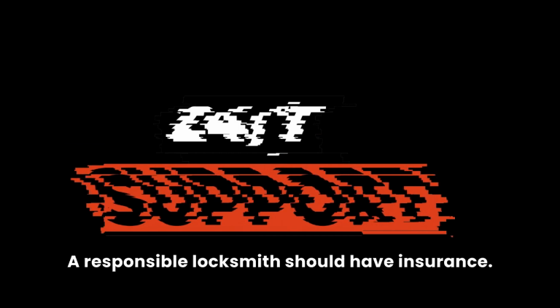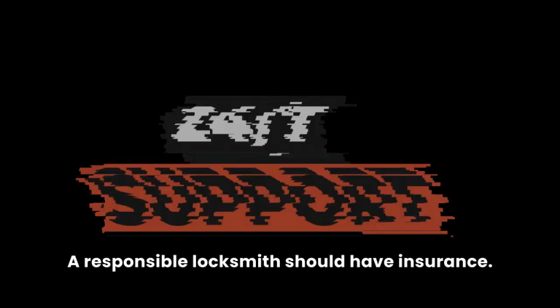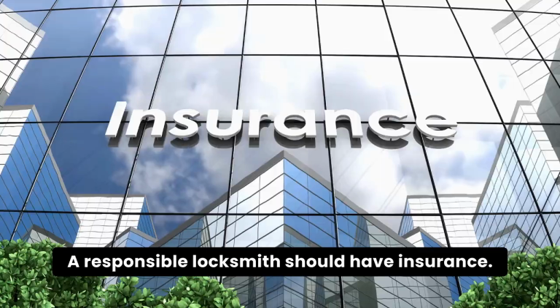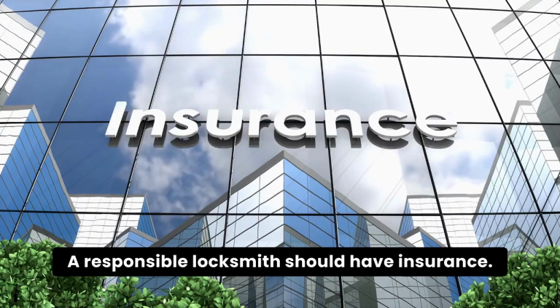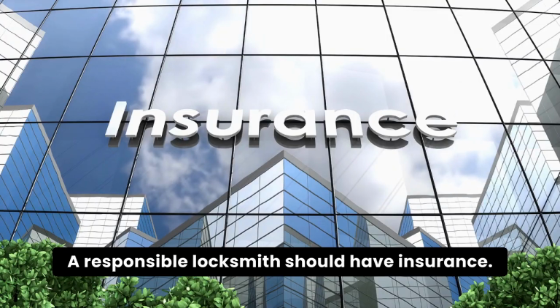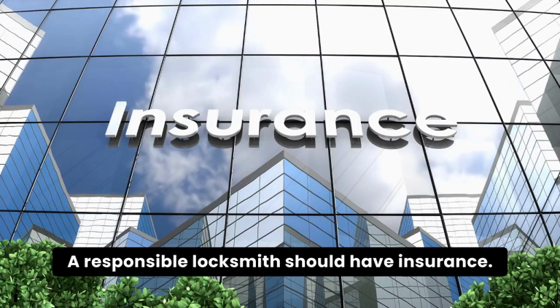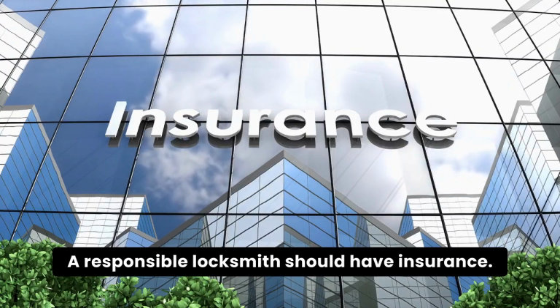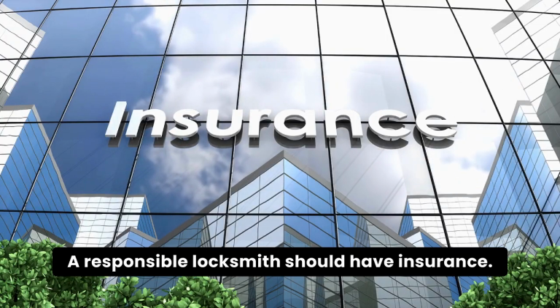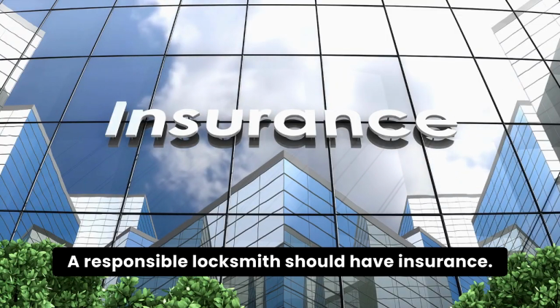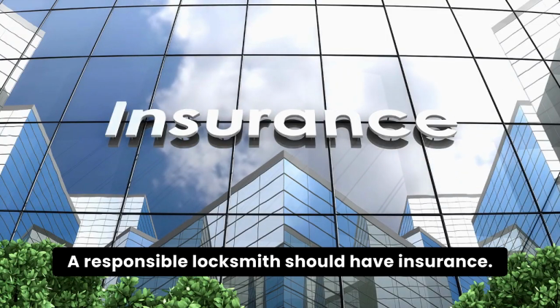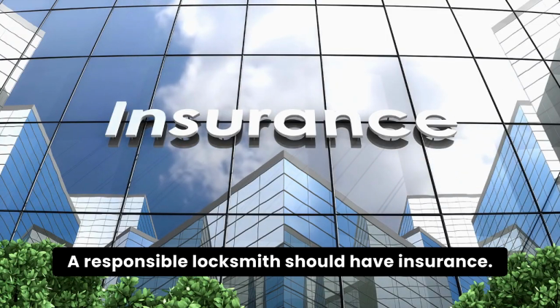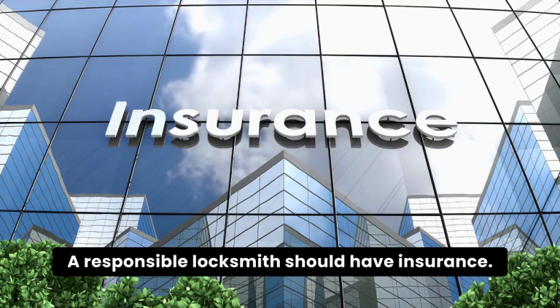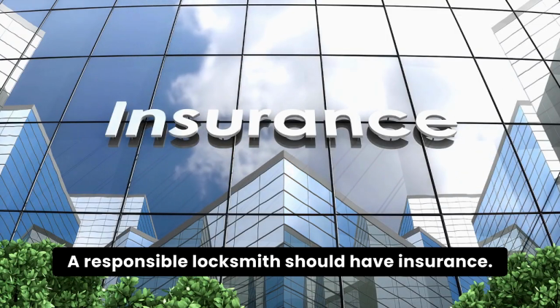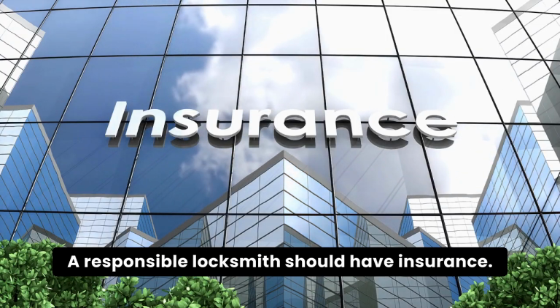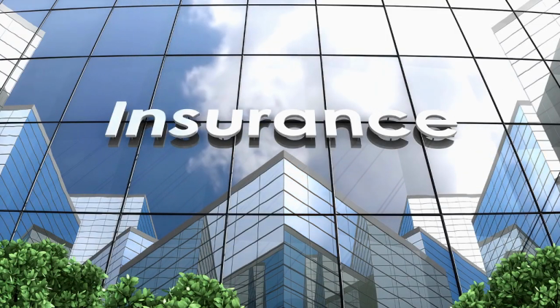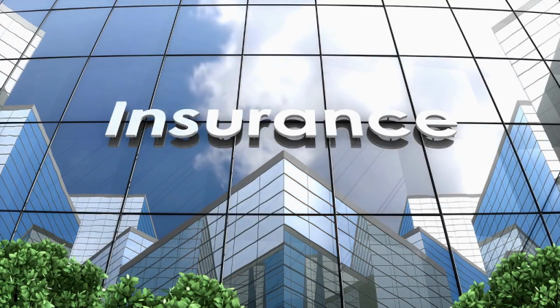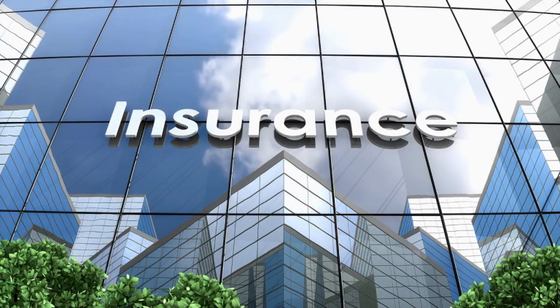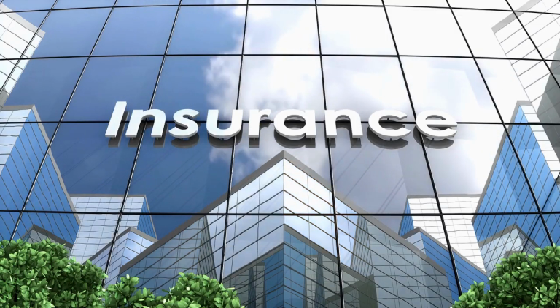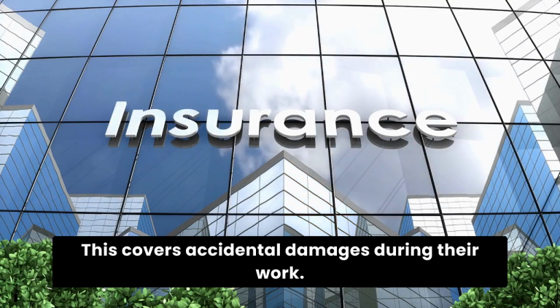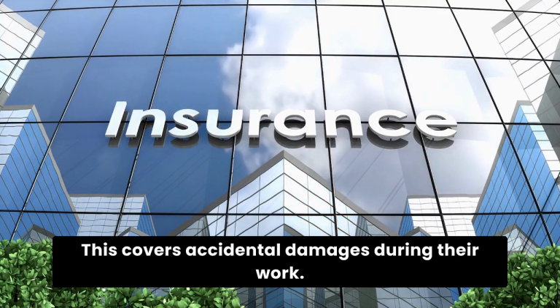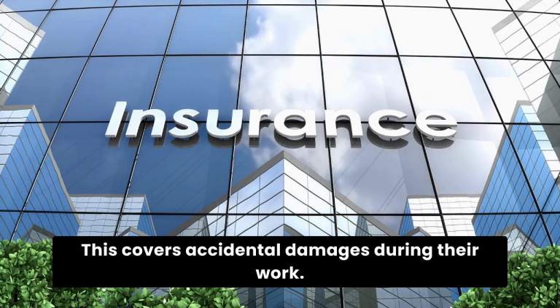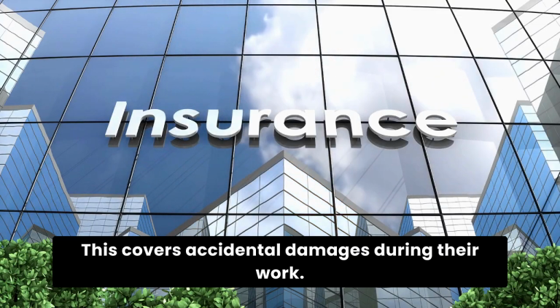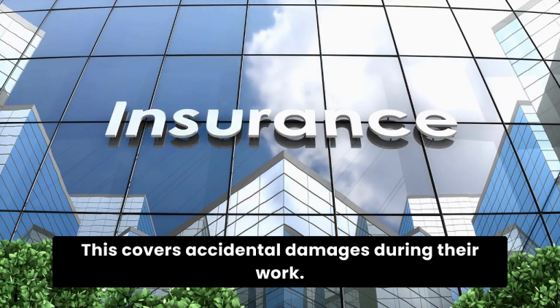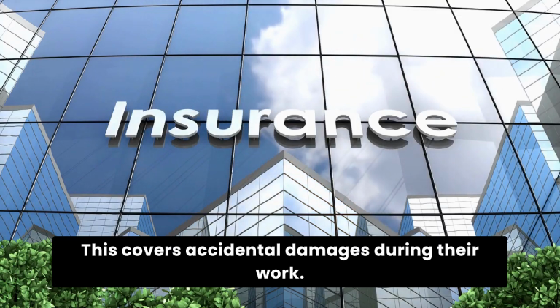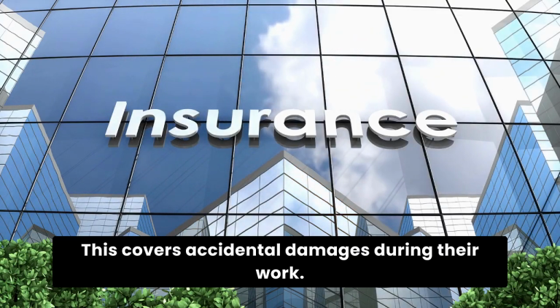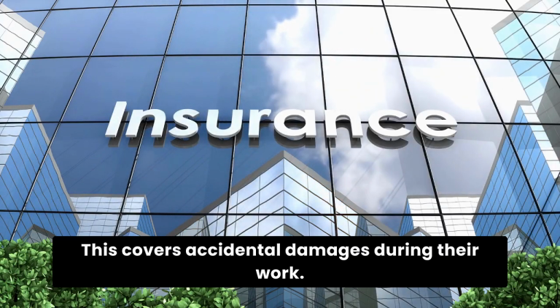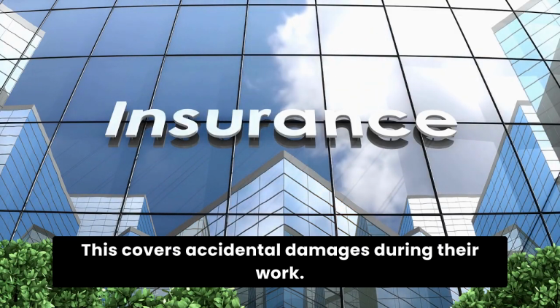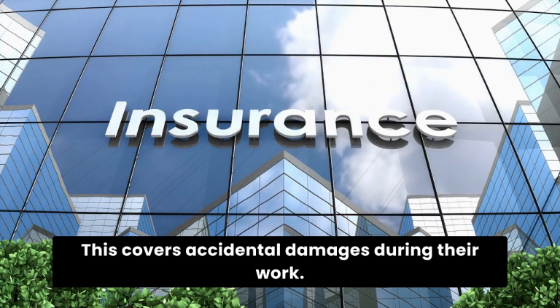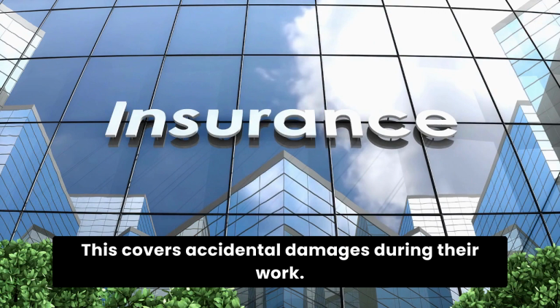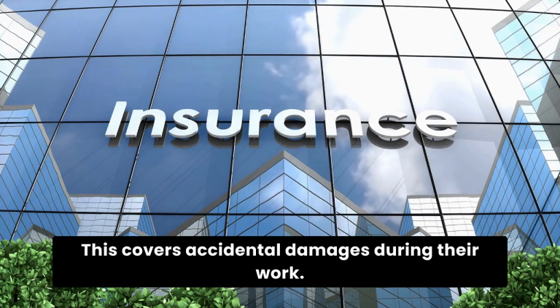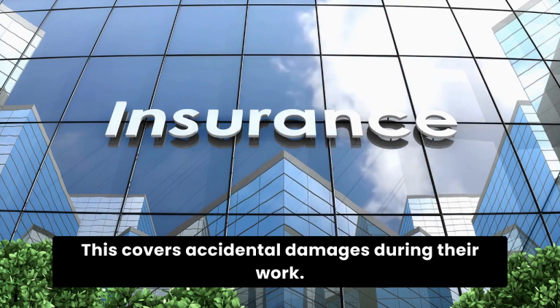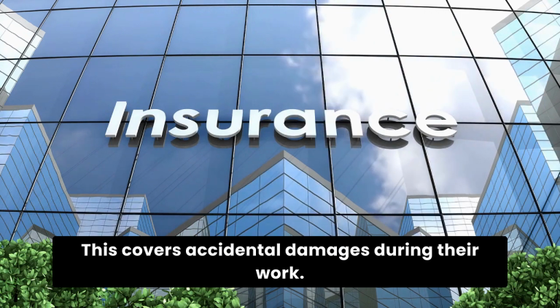A responsible locksmith should have insurance. This covers accidental damages during their work.